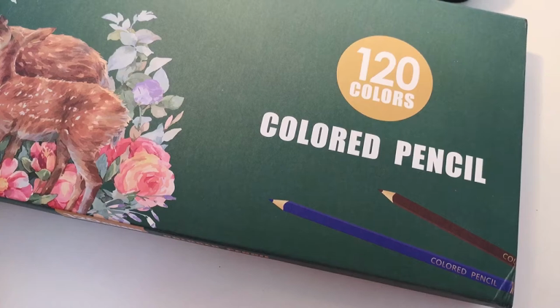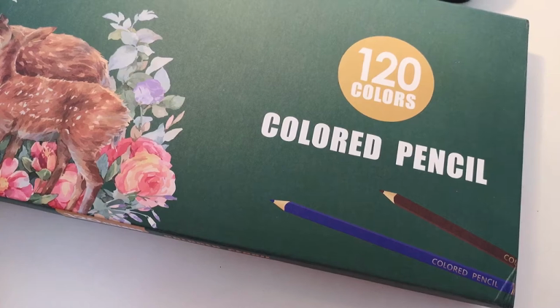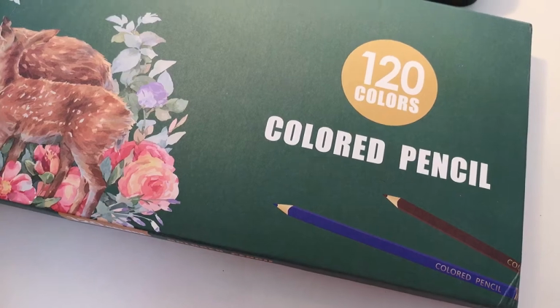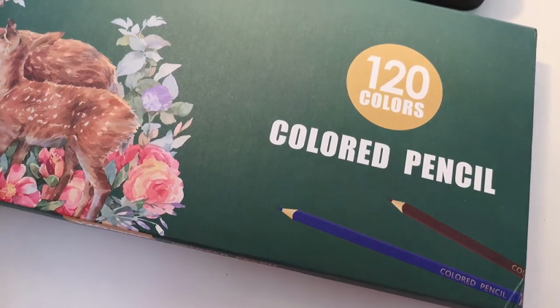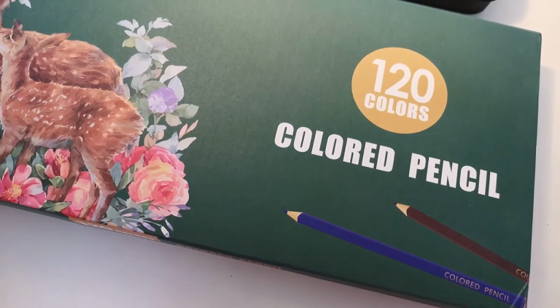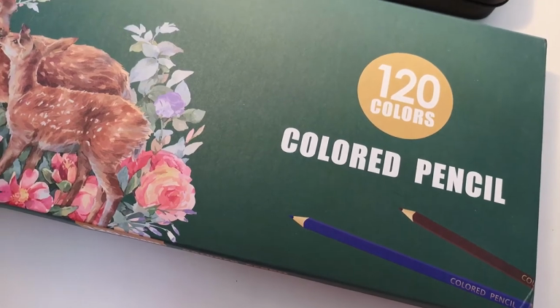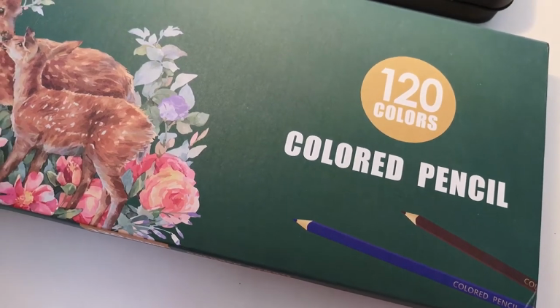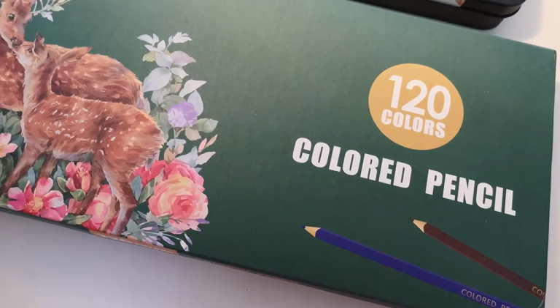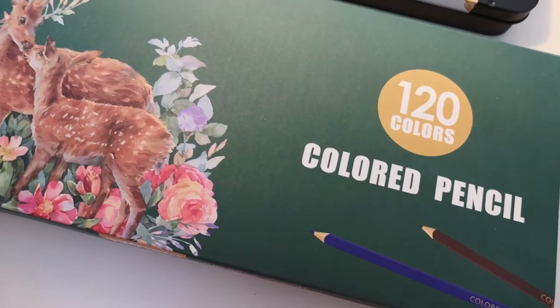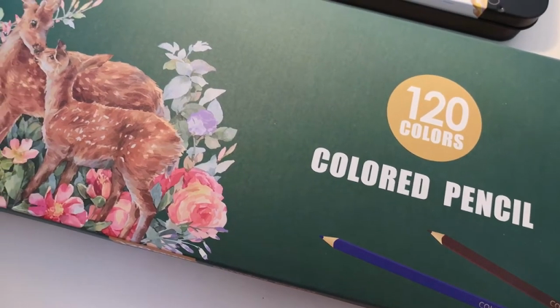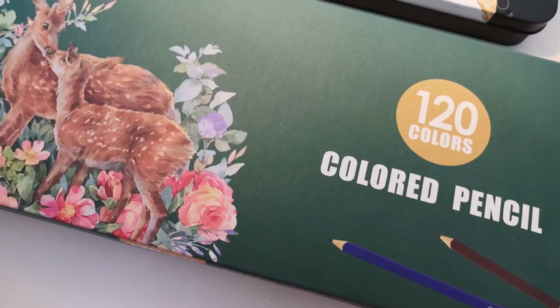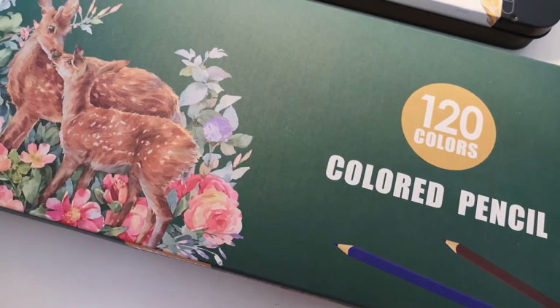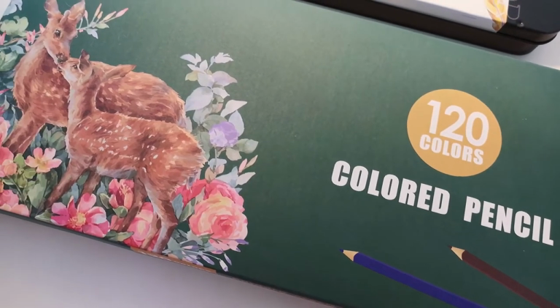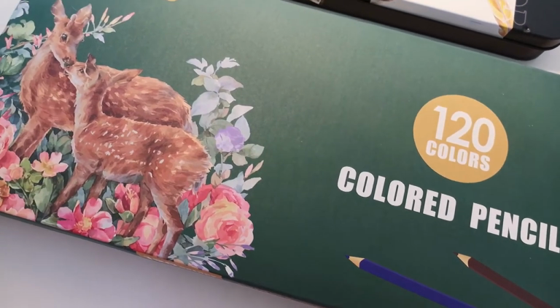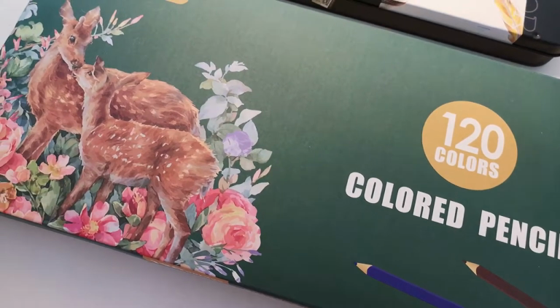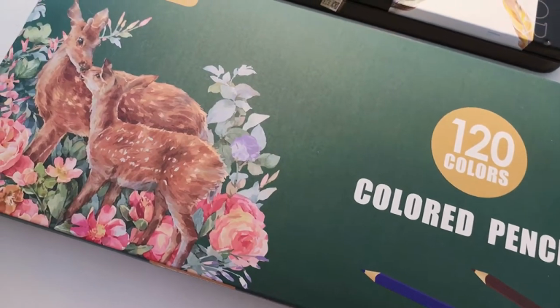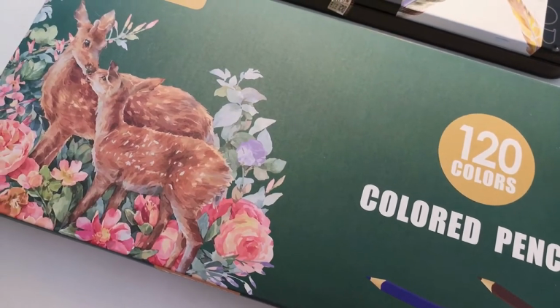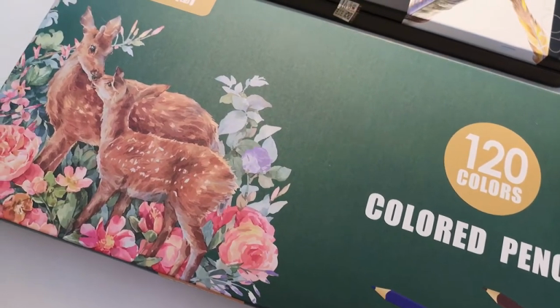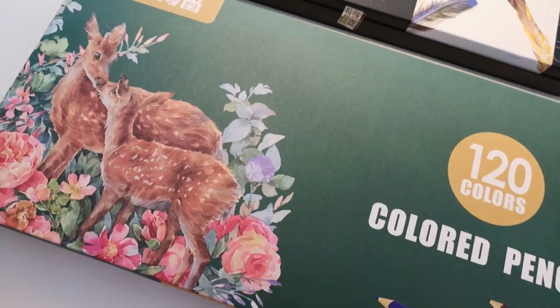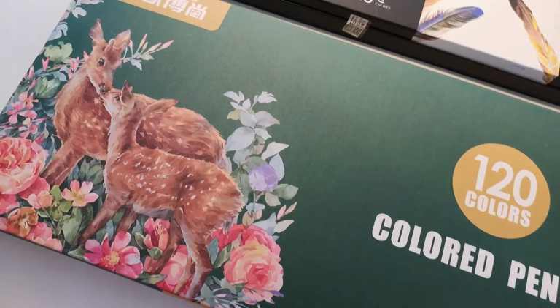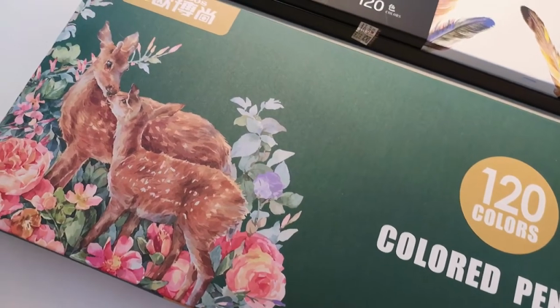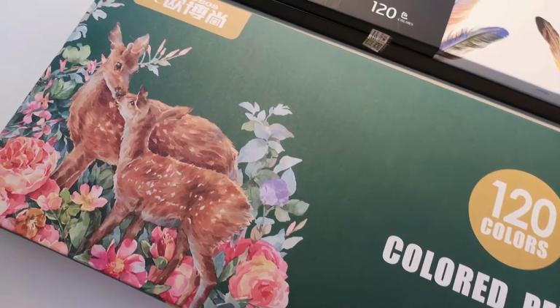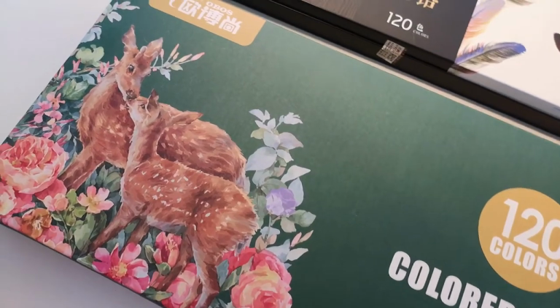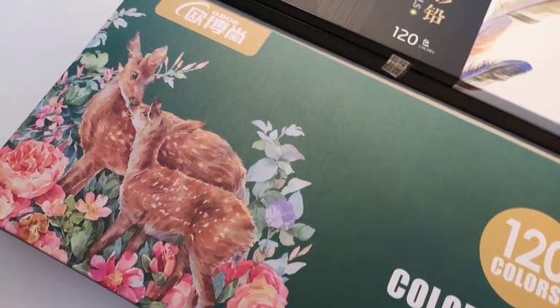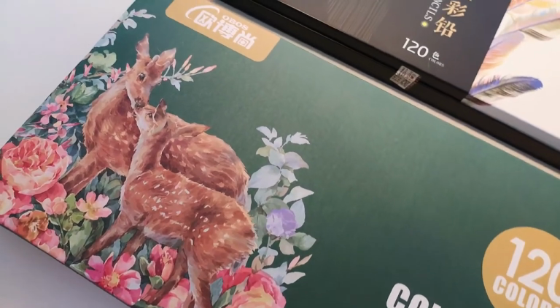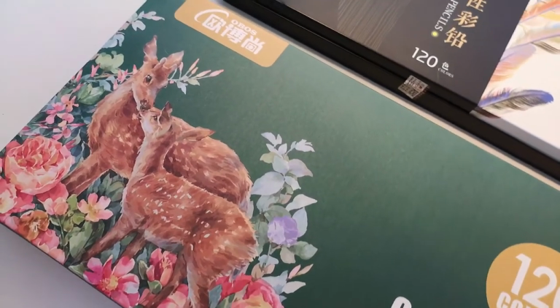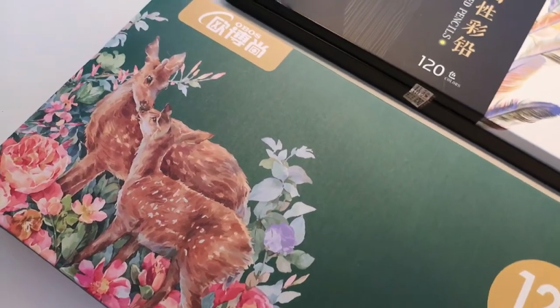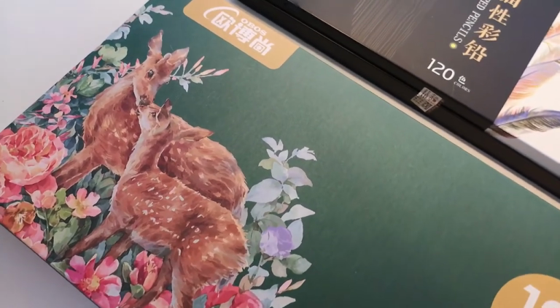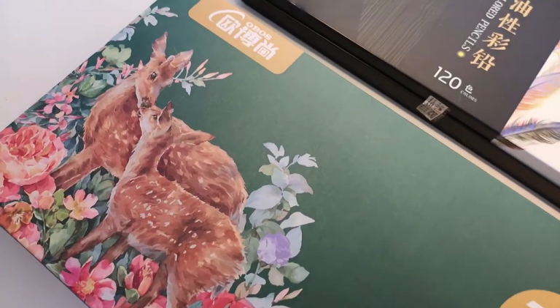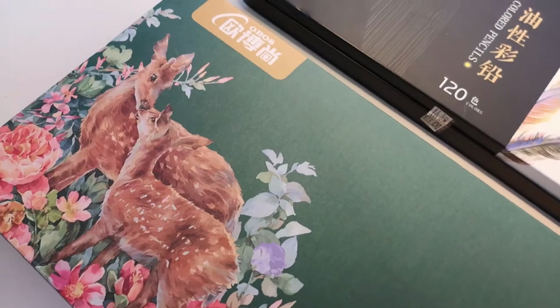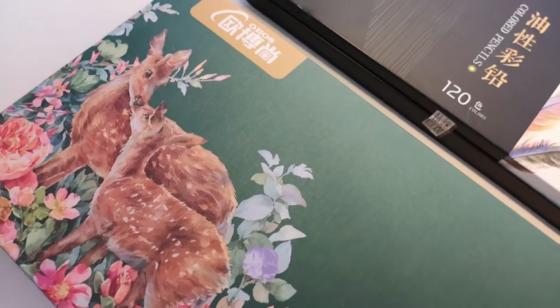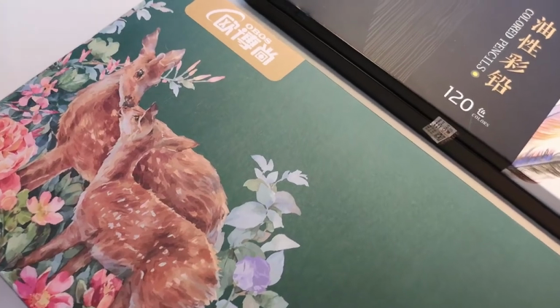Hello and welcome! Today I will review OBOS Colored Pencils.